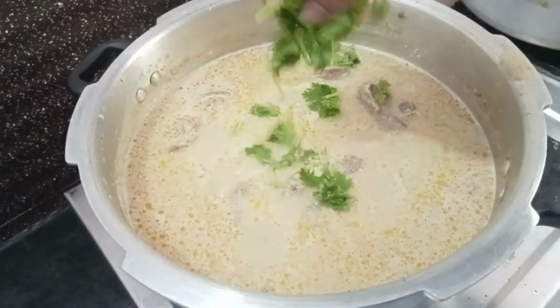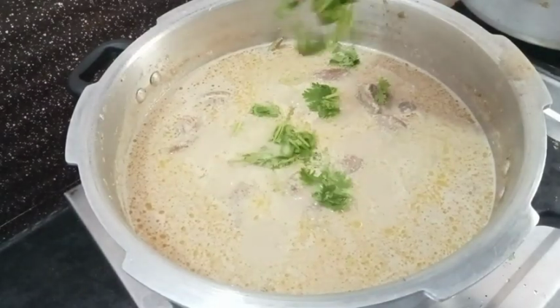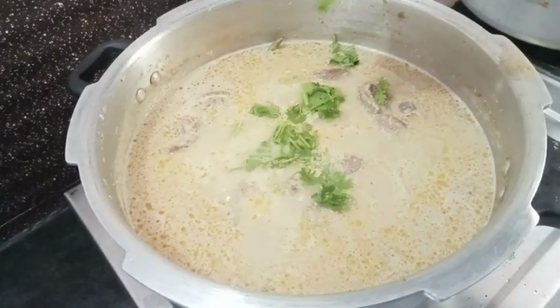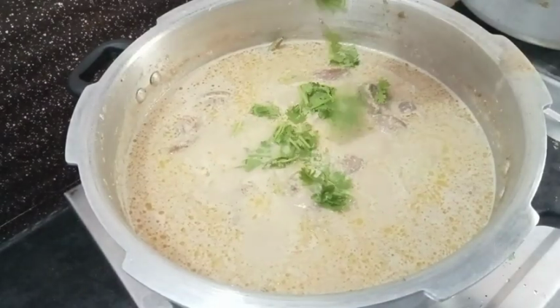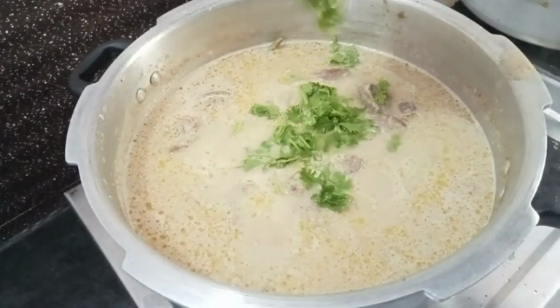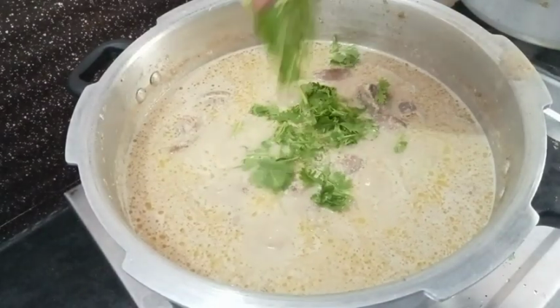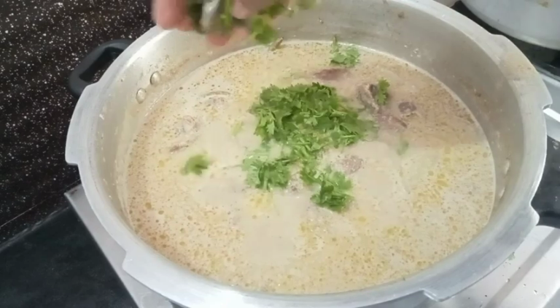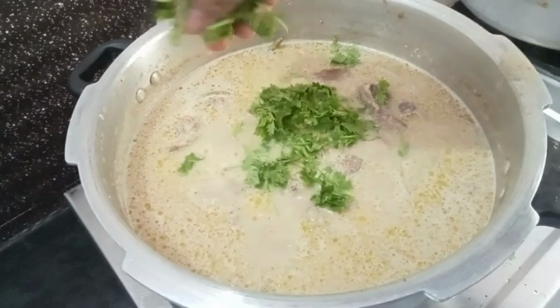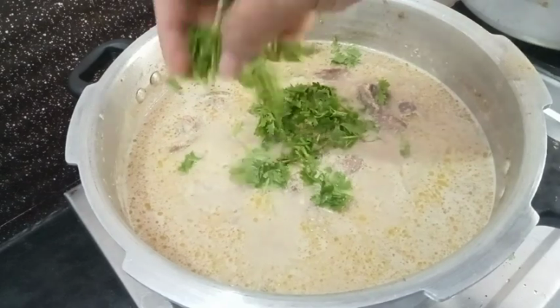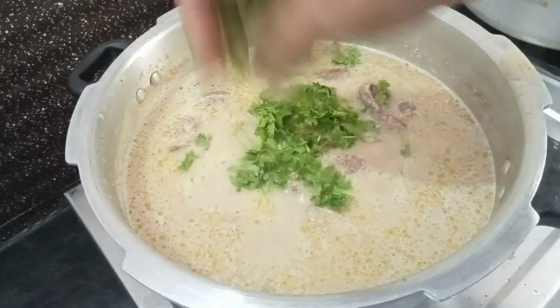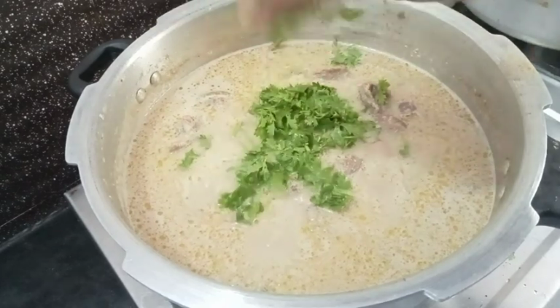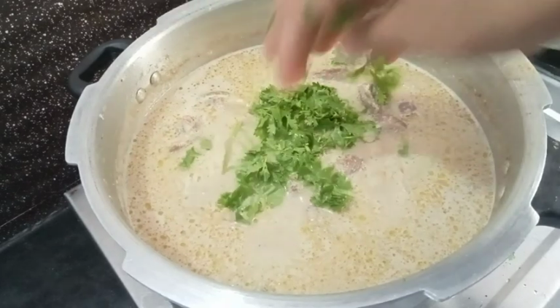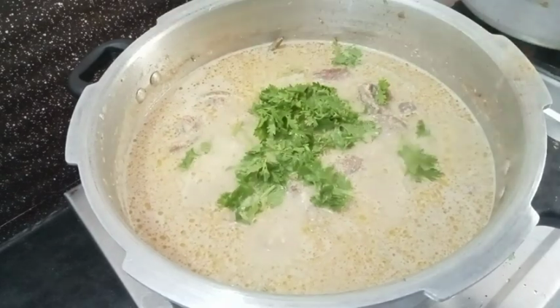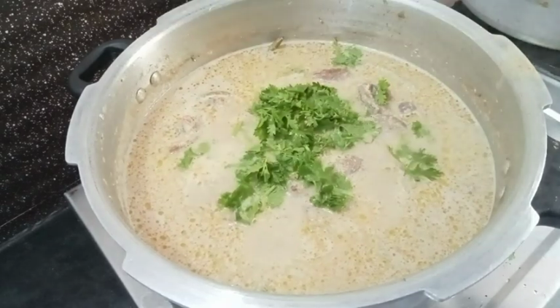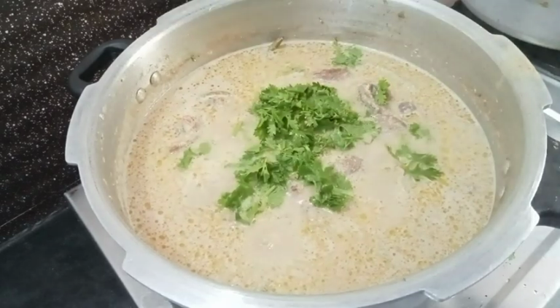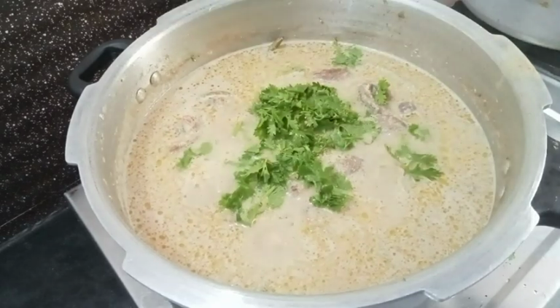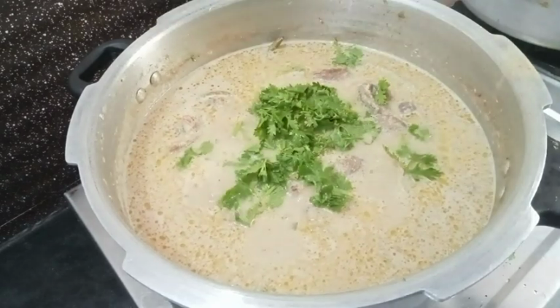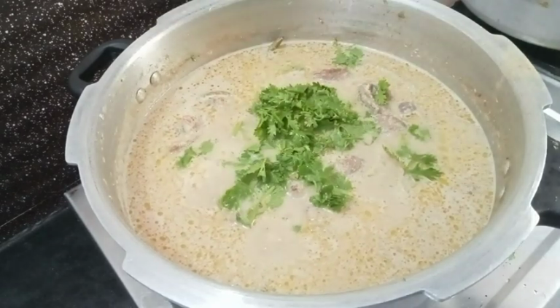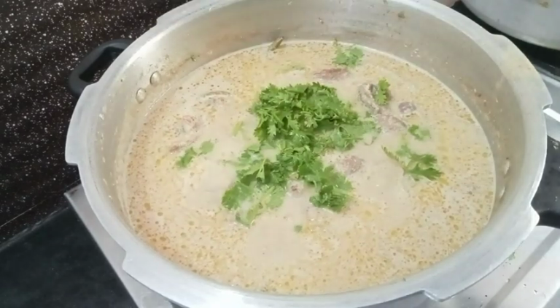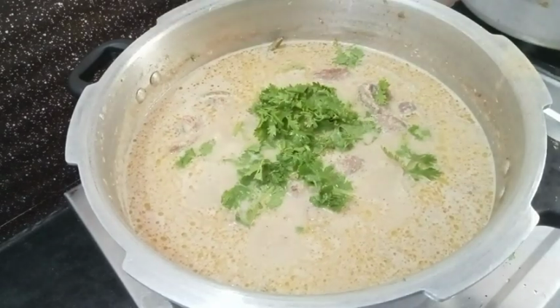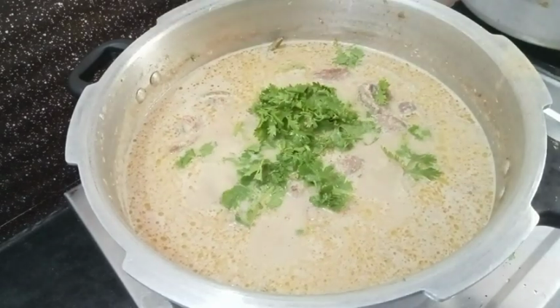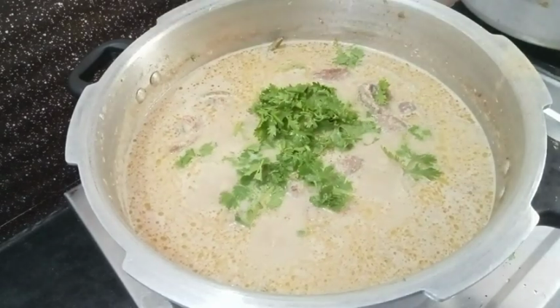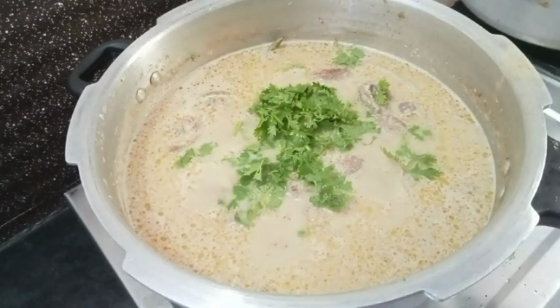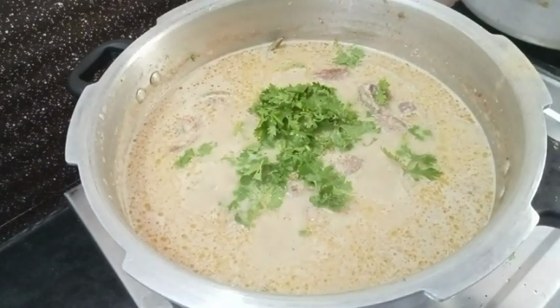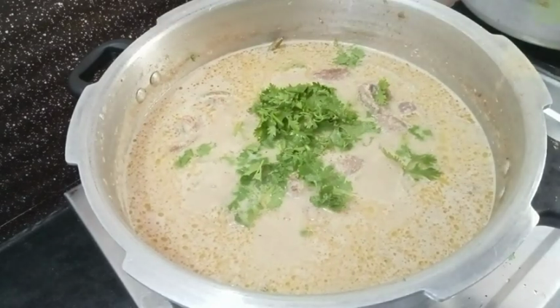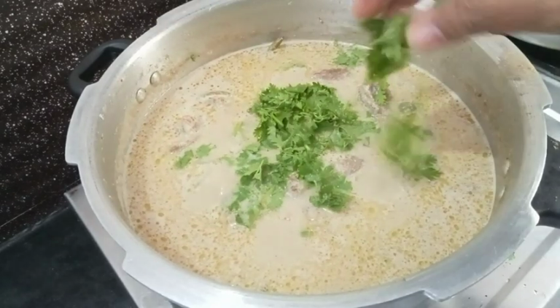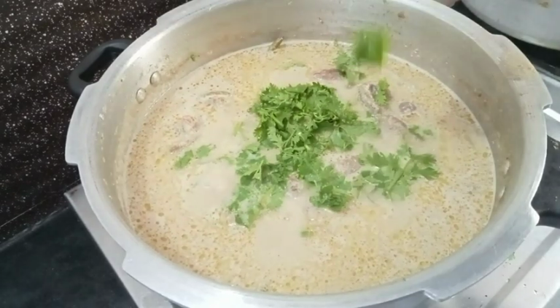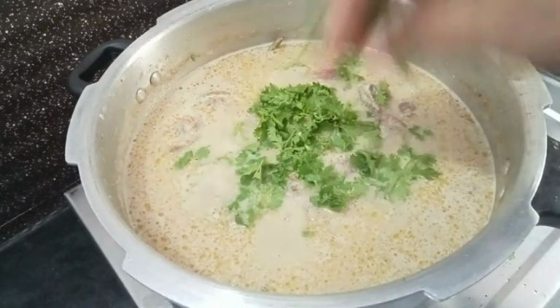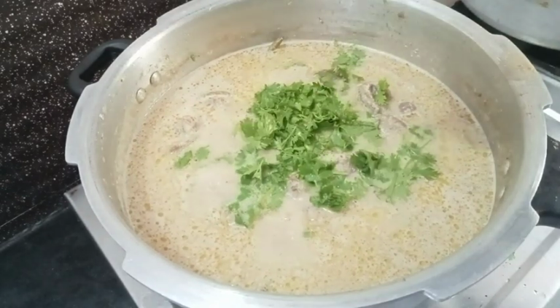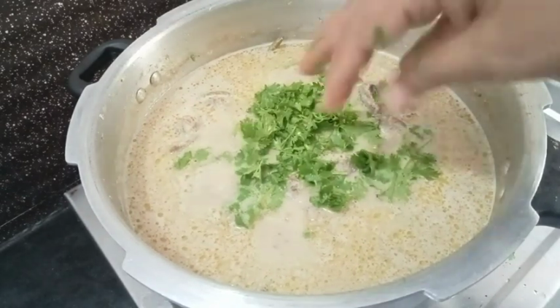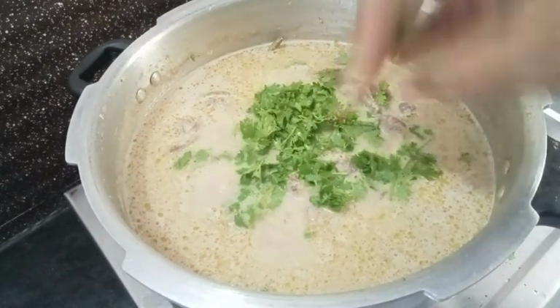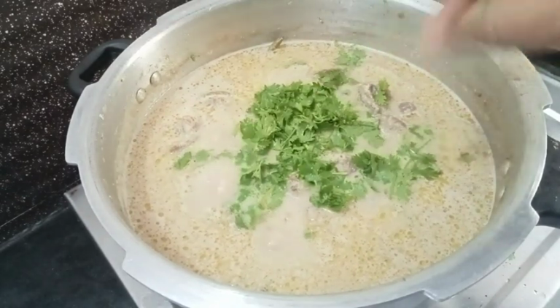Let's mix it up. We don't want too much — add just a little more if needed. I will taste it.